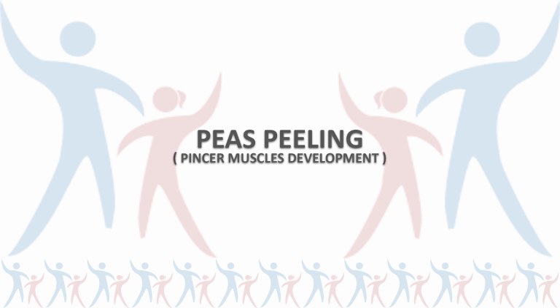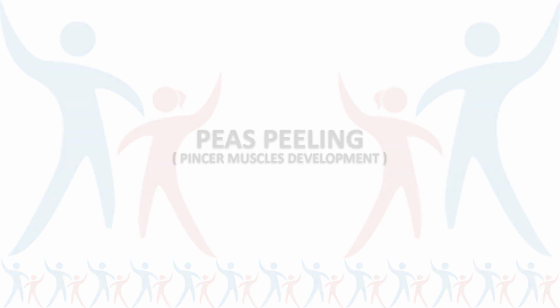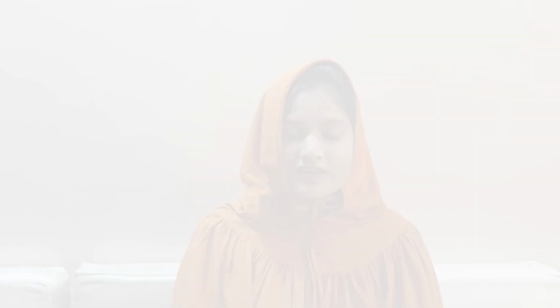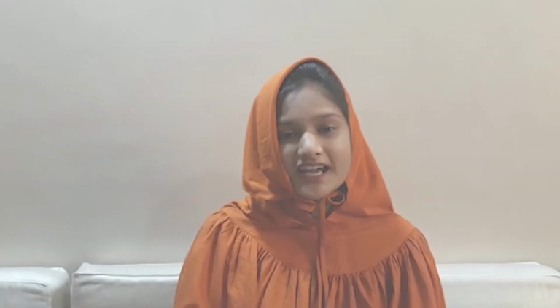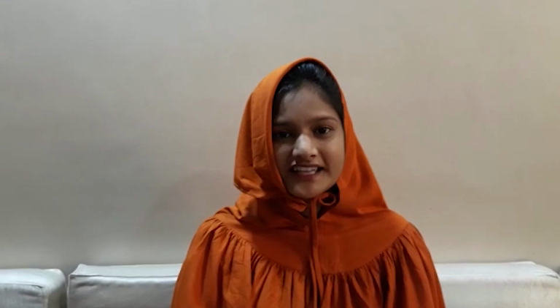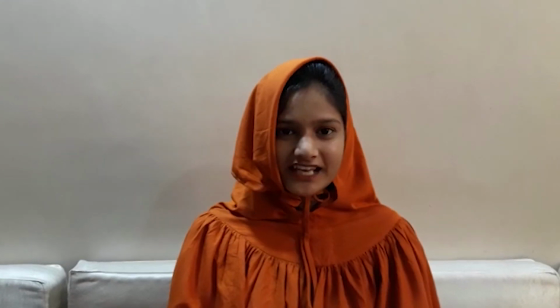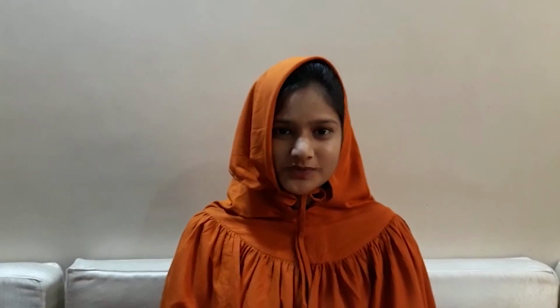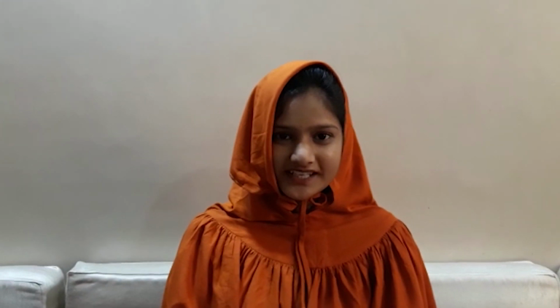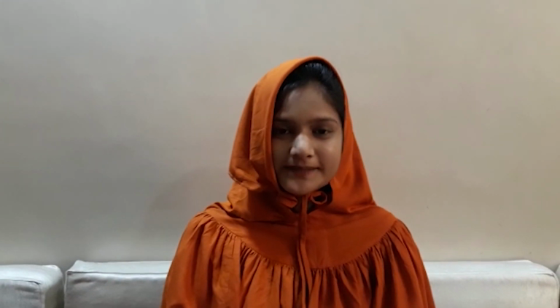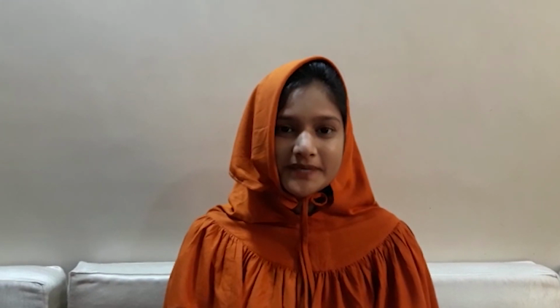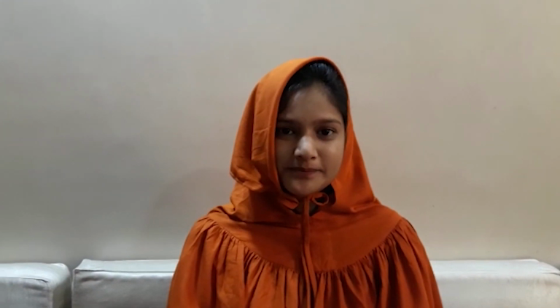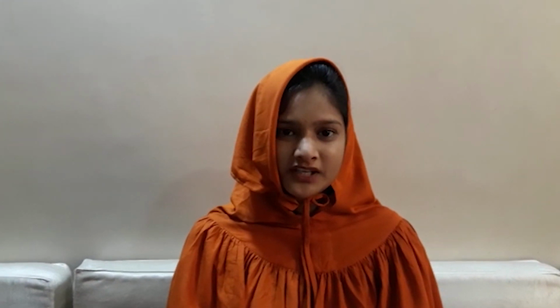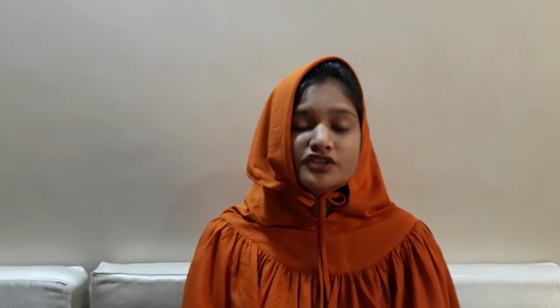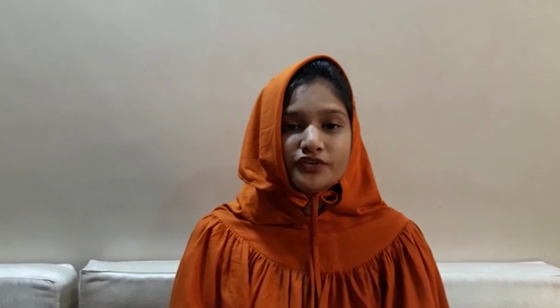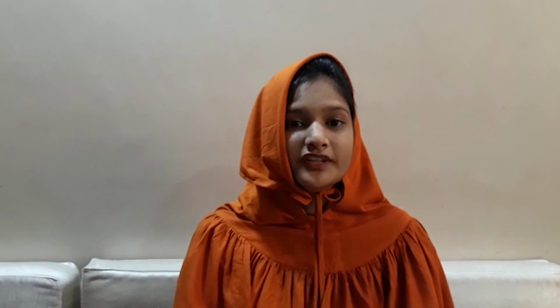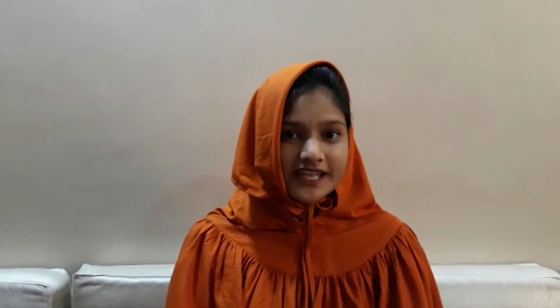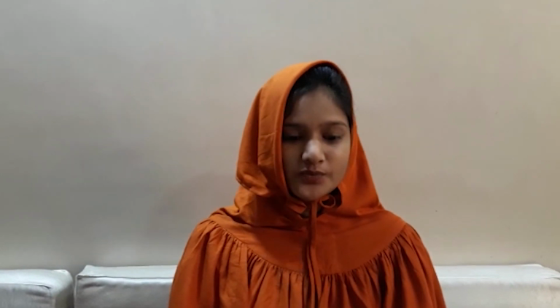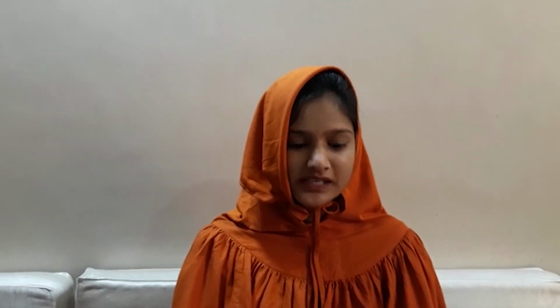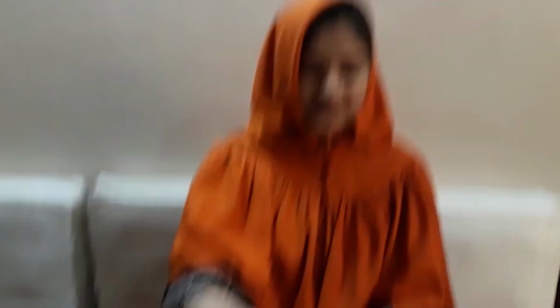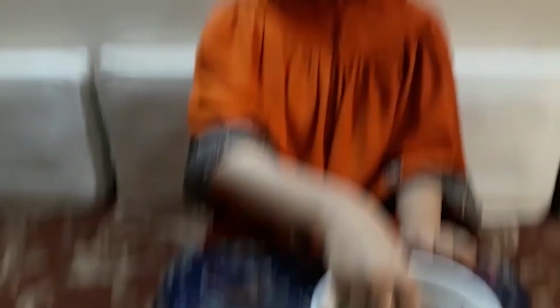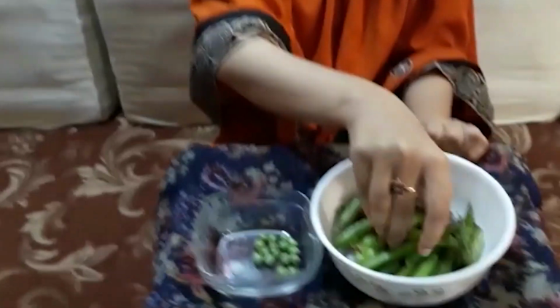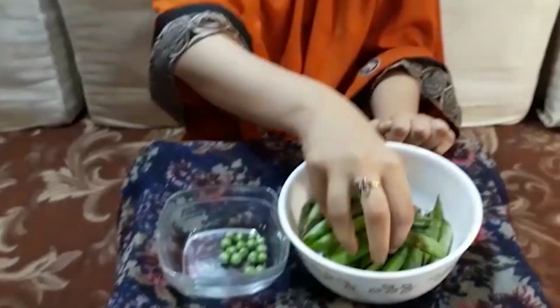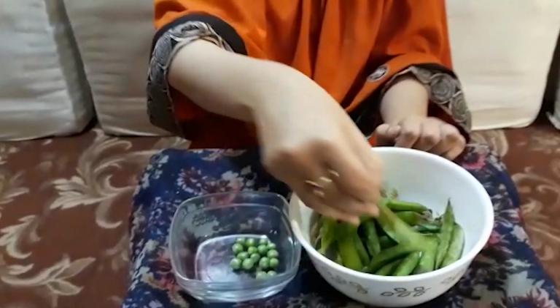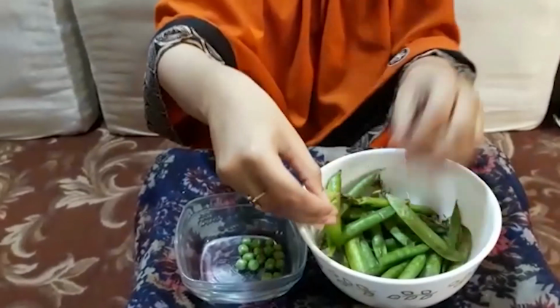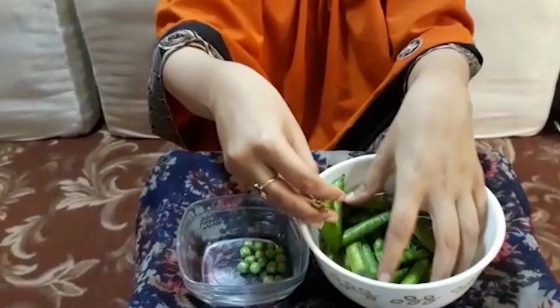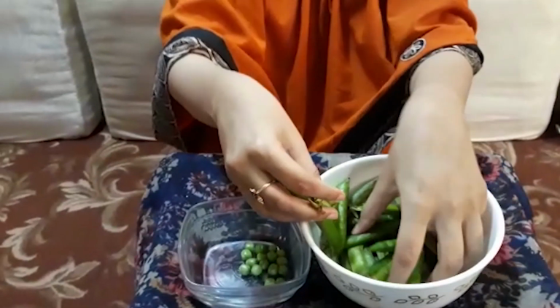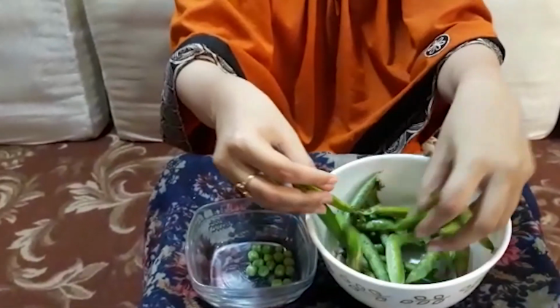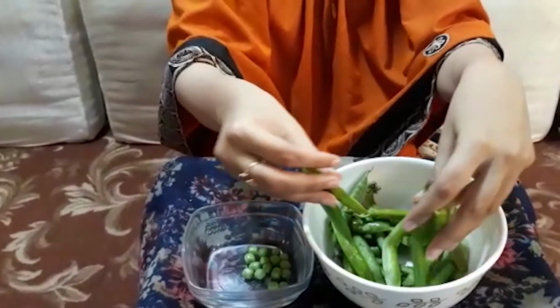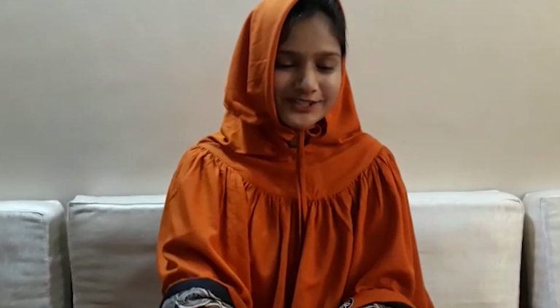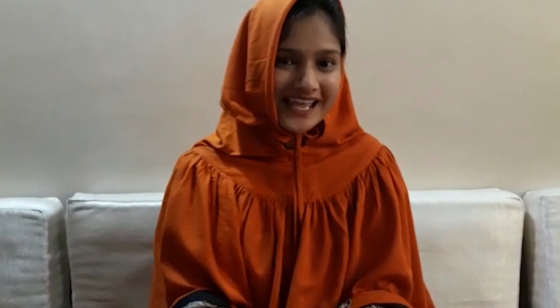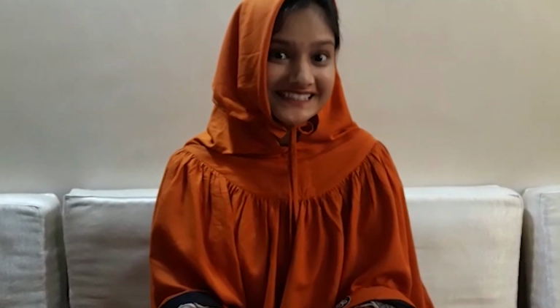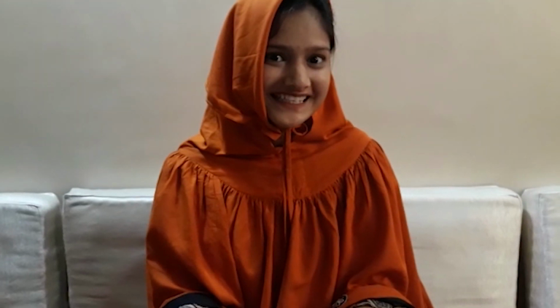Our another activity is pea spinning. For that we need lots of peas. So let's see.